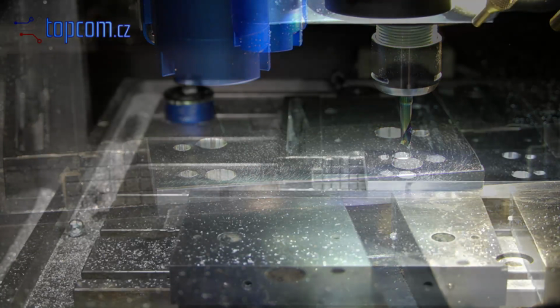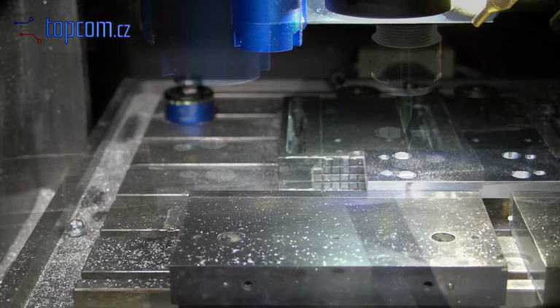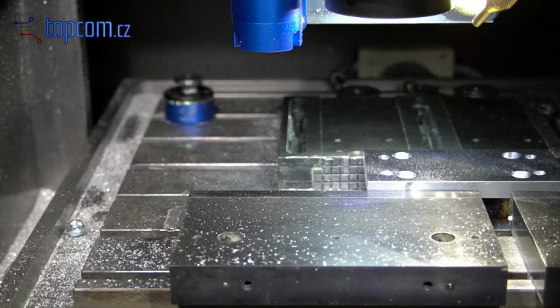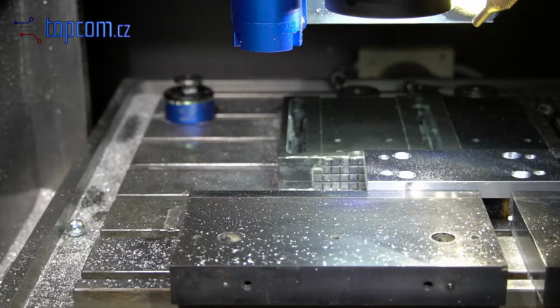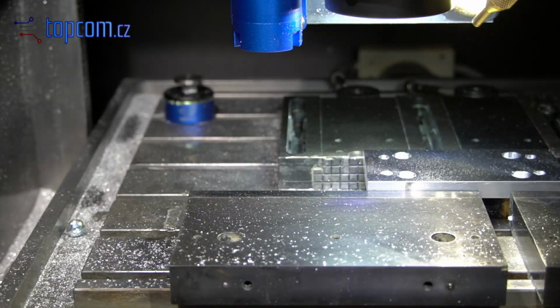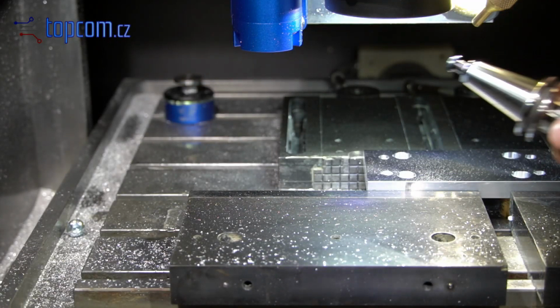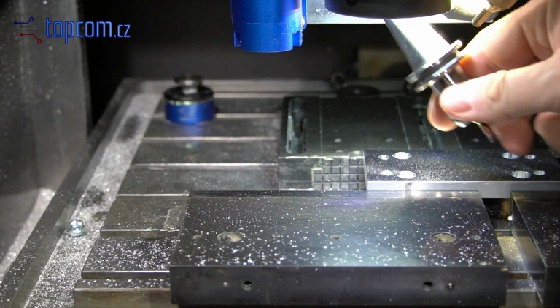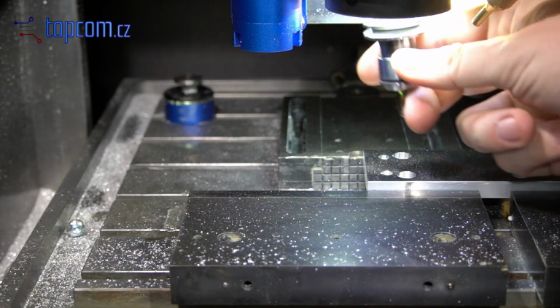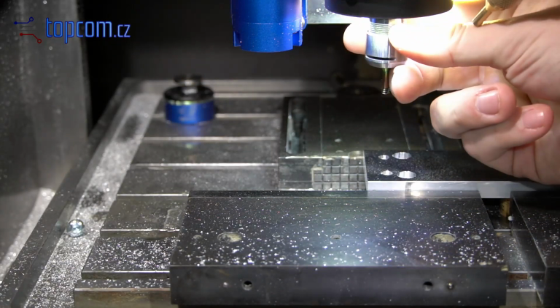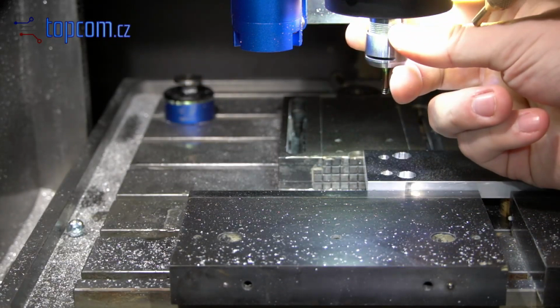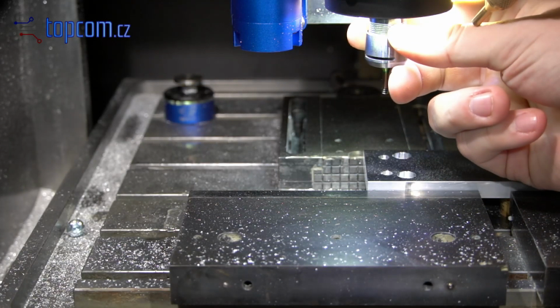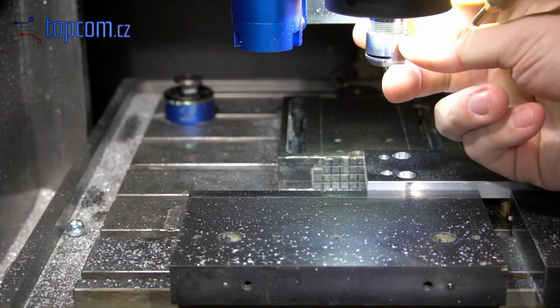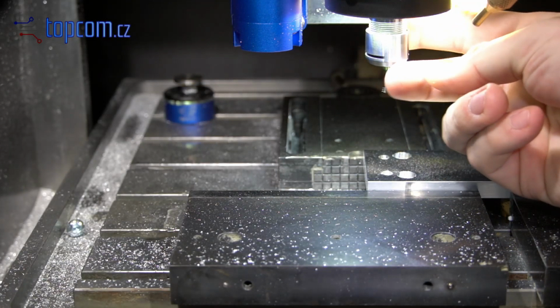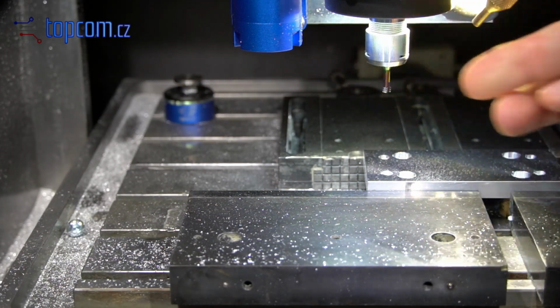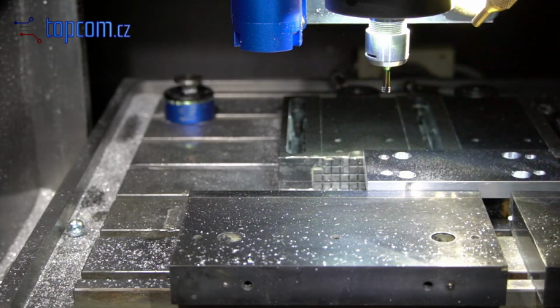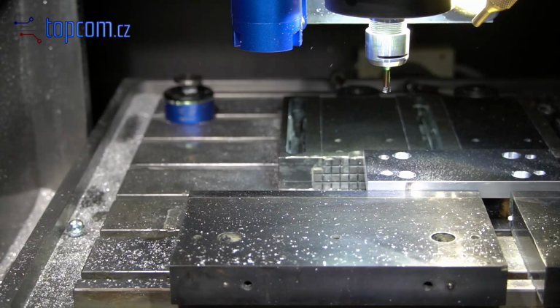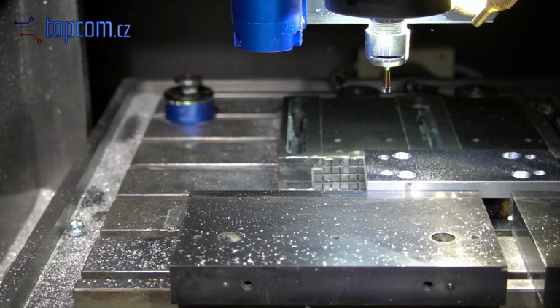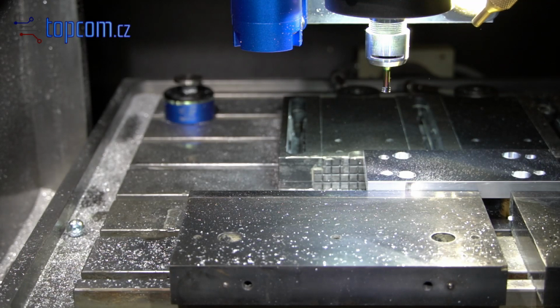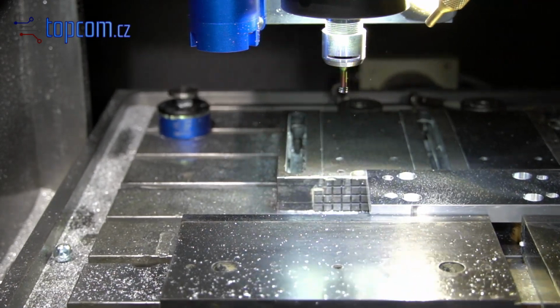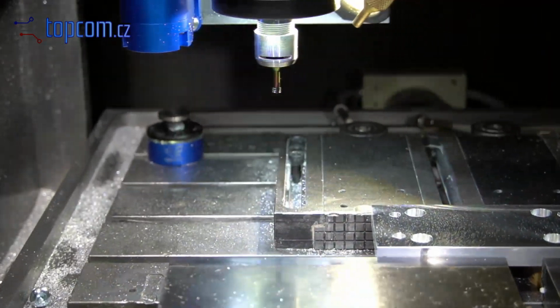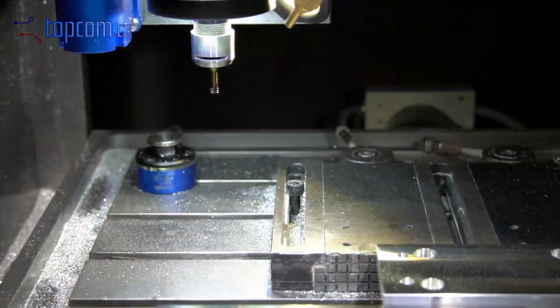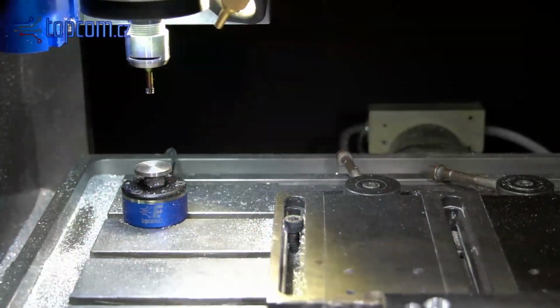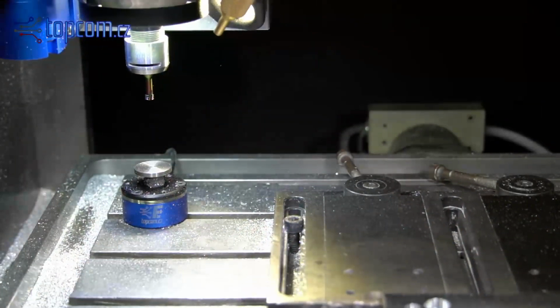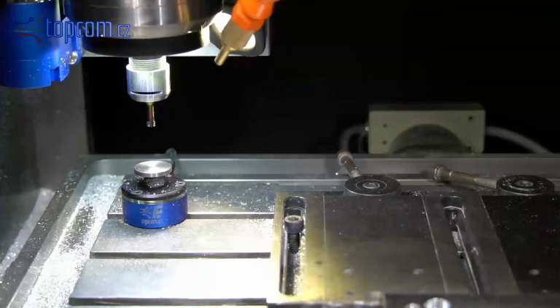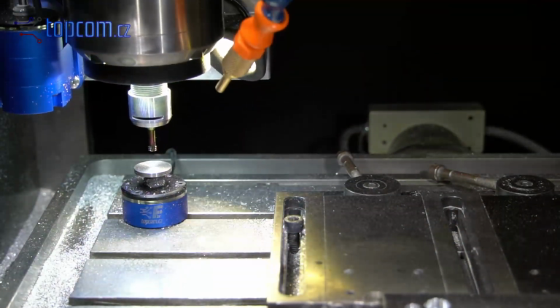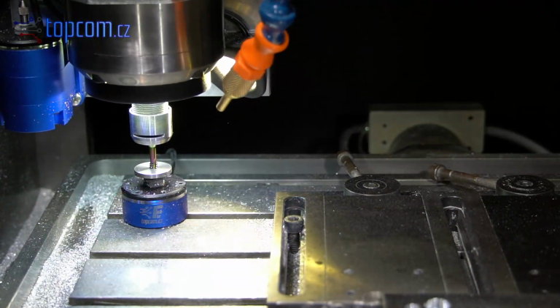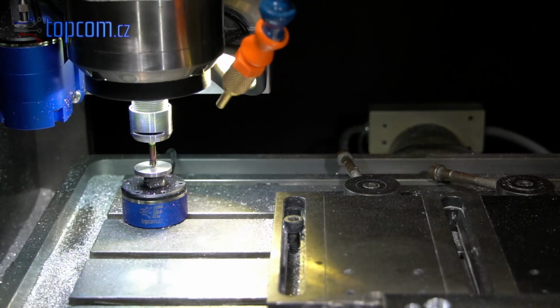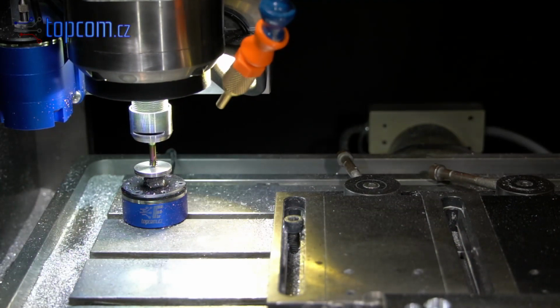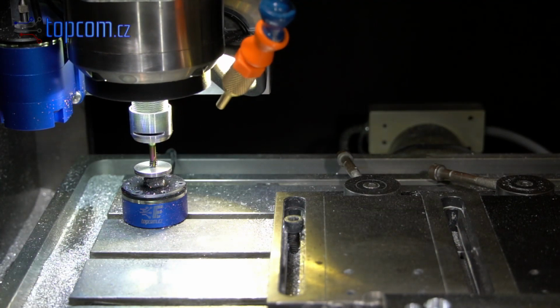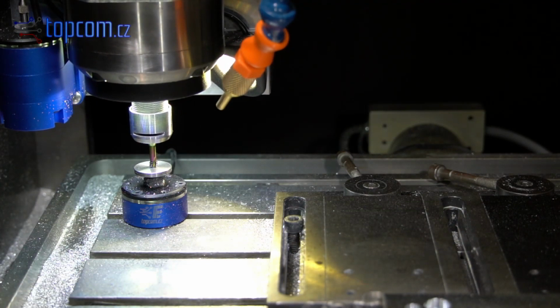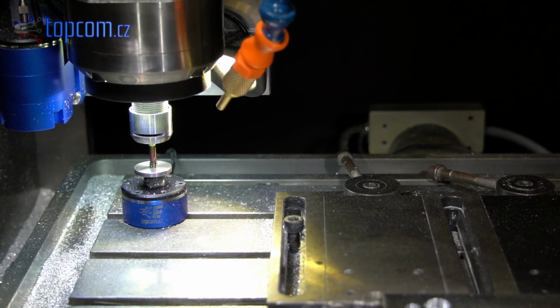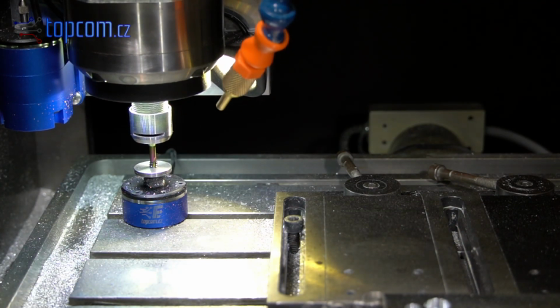The length of each subsequent tool is always measured easily, quickly, and accurately using the fixed TLS sensor.